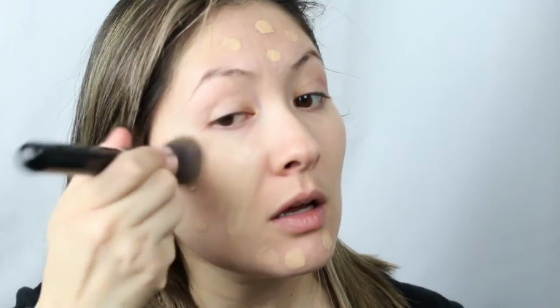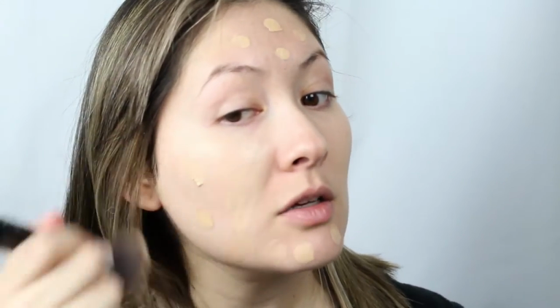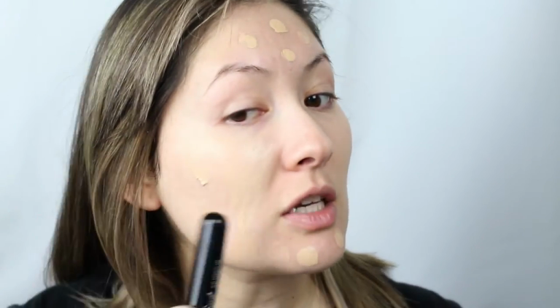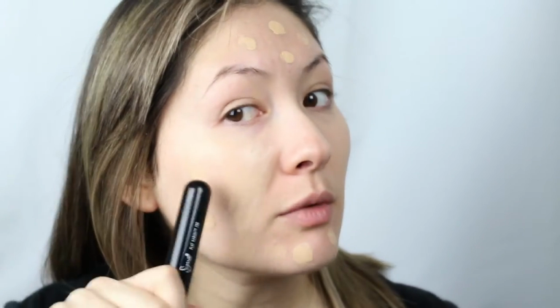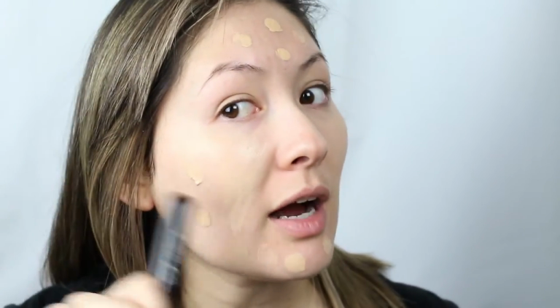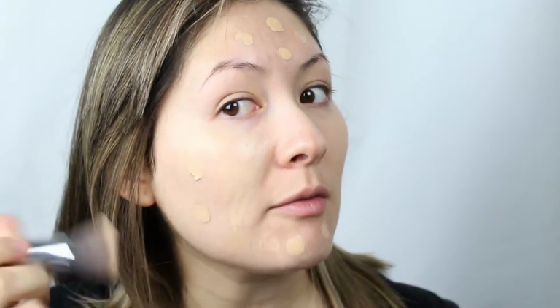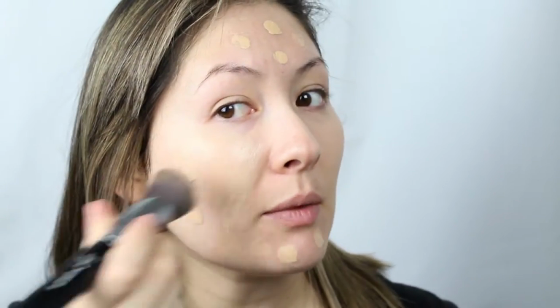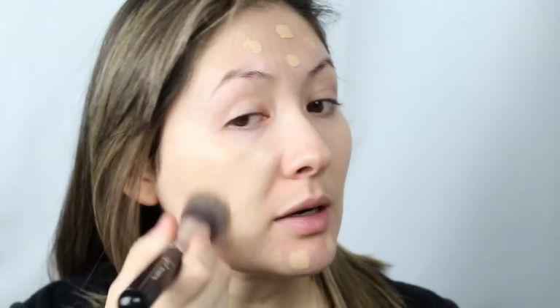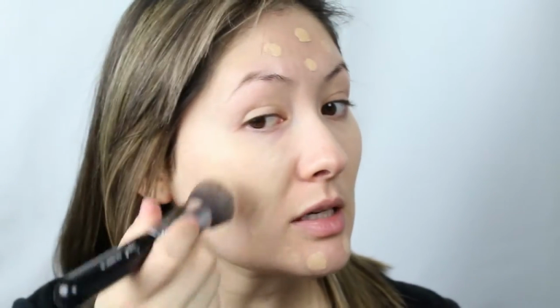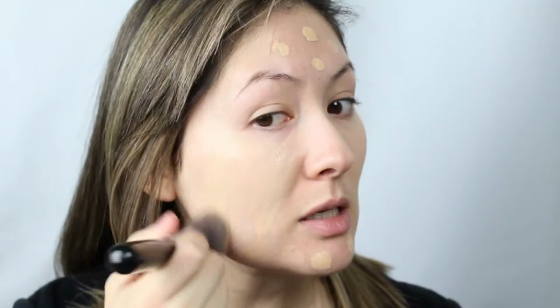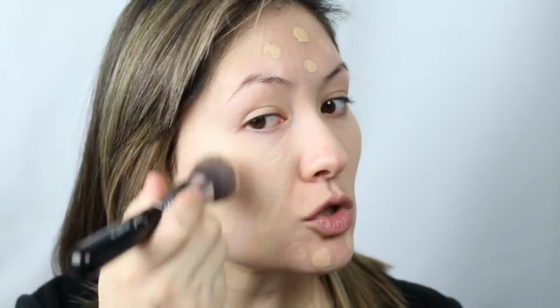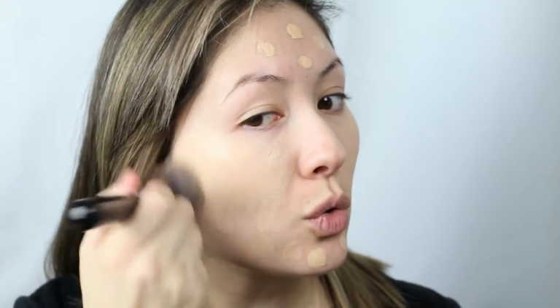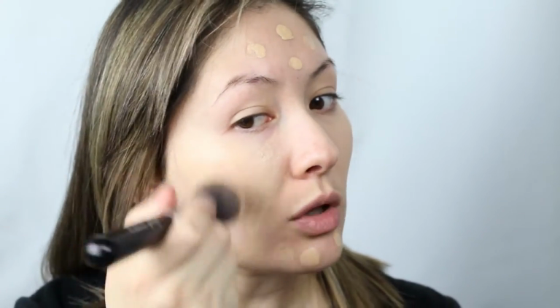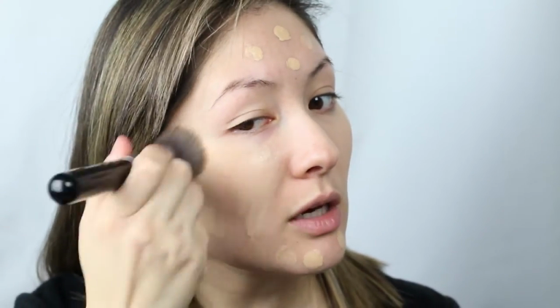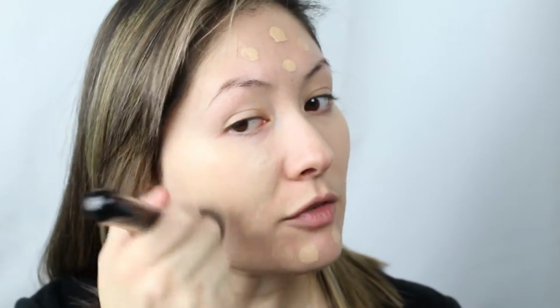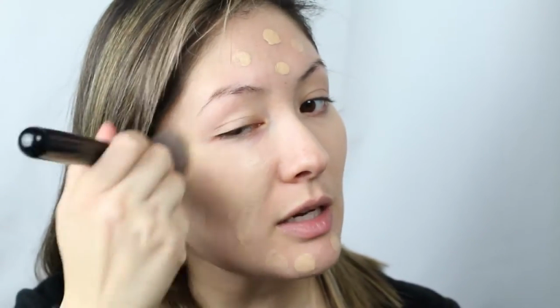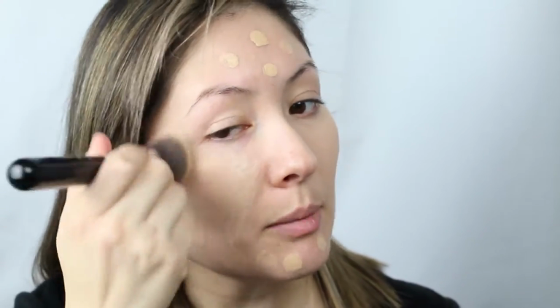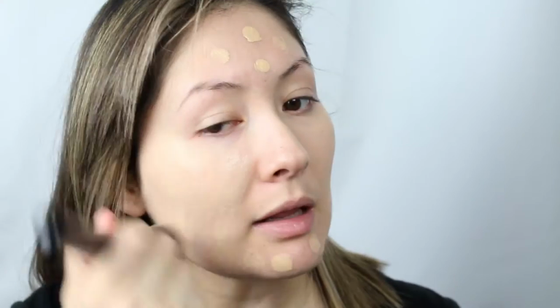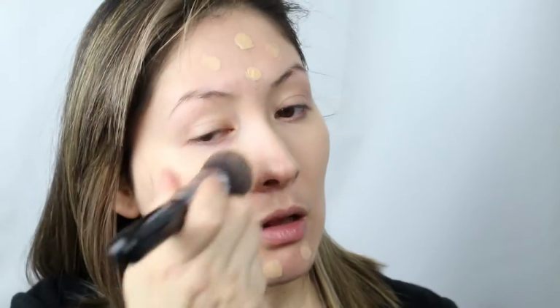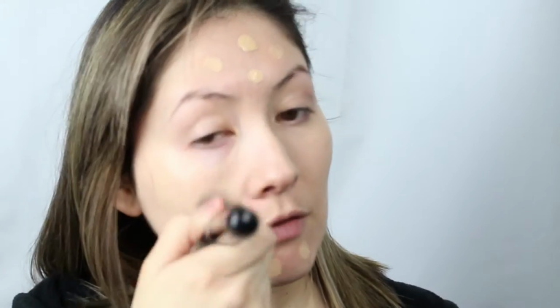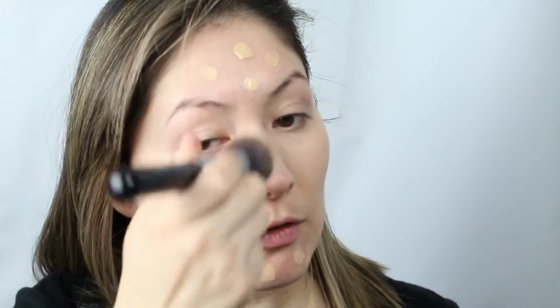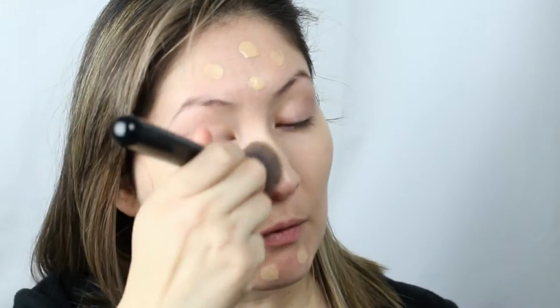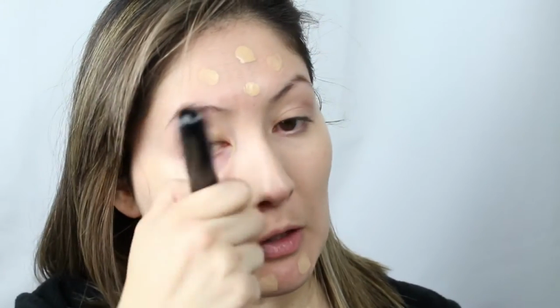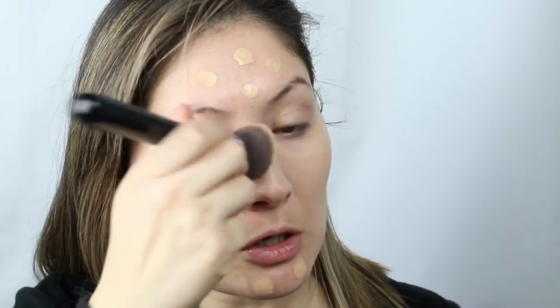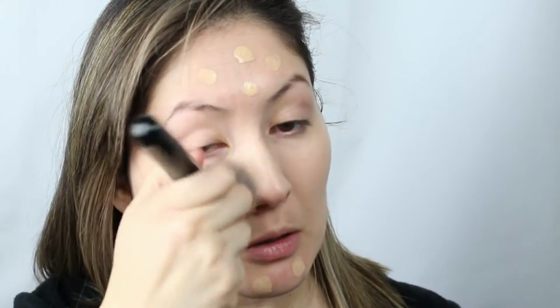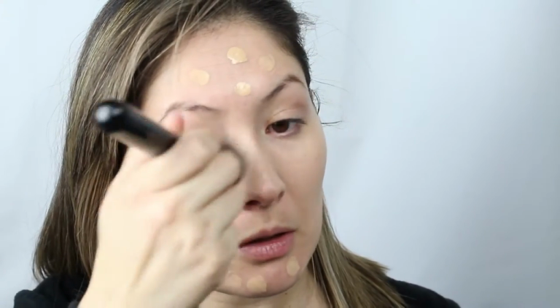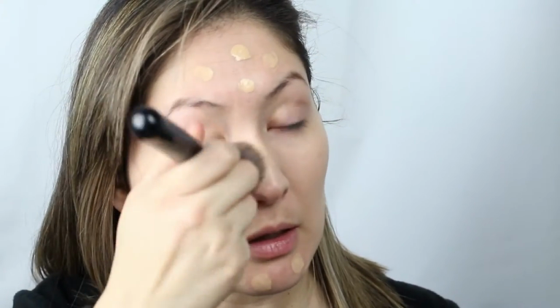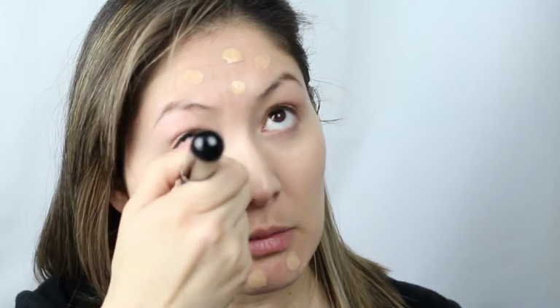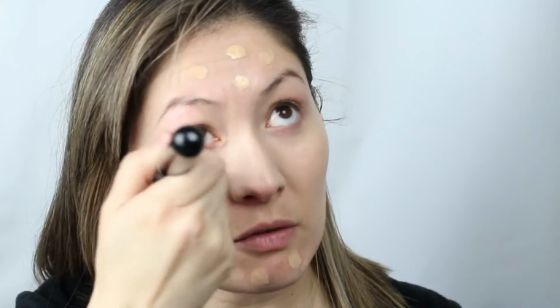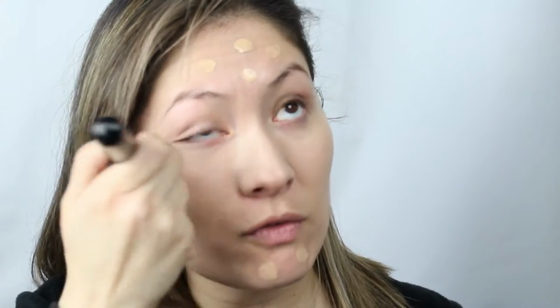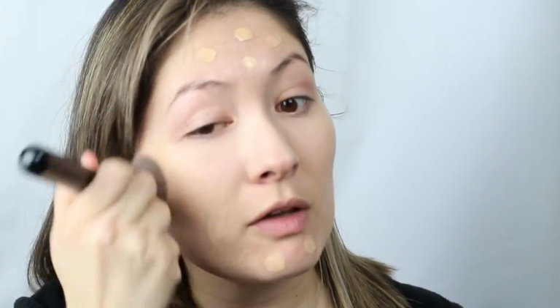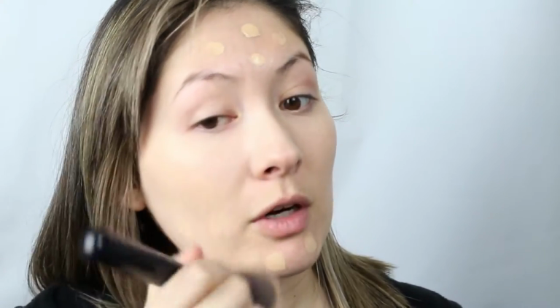You can see it totally covers up the redness and evens out my skin tone. I love this foundation — it's my favorite.